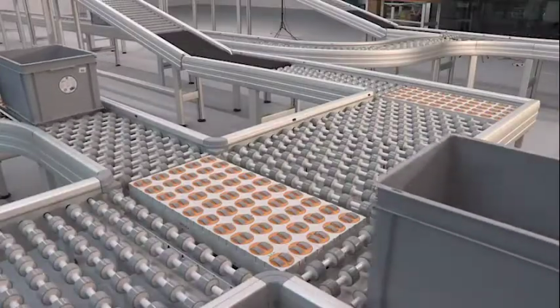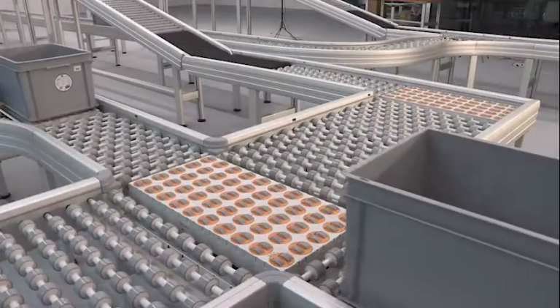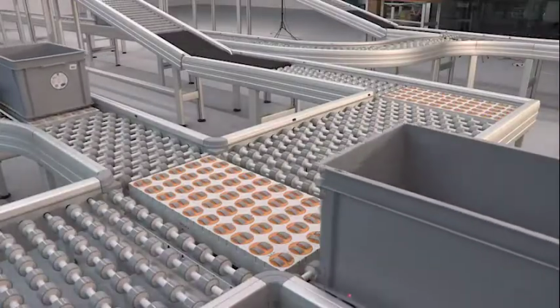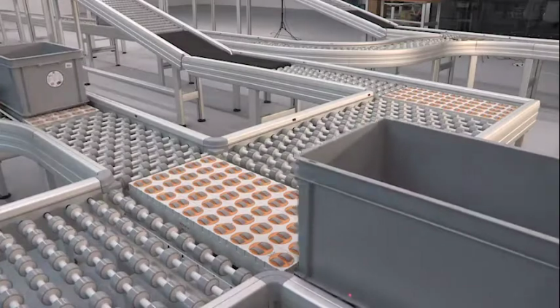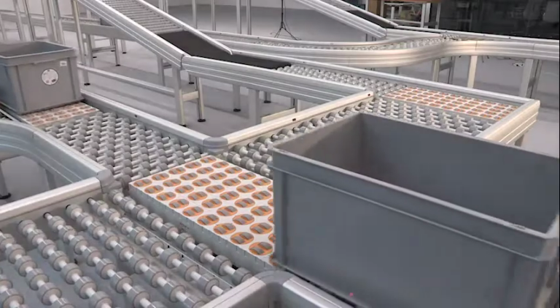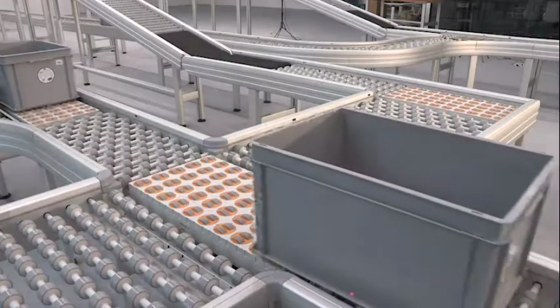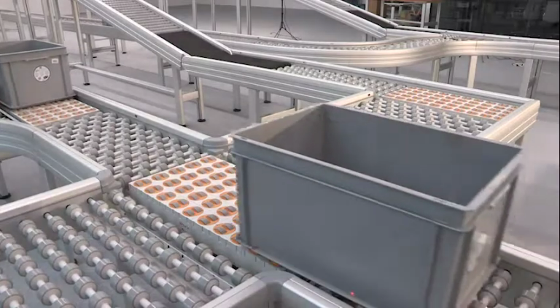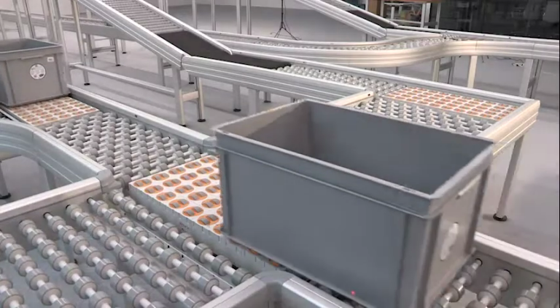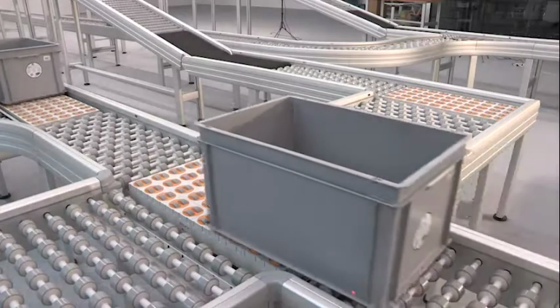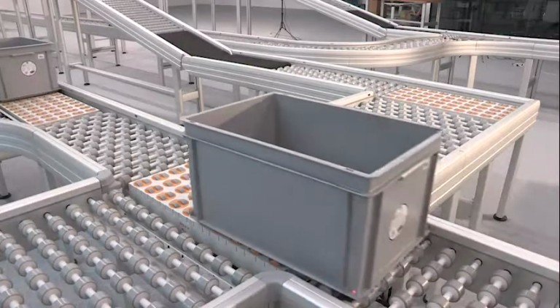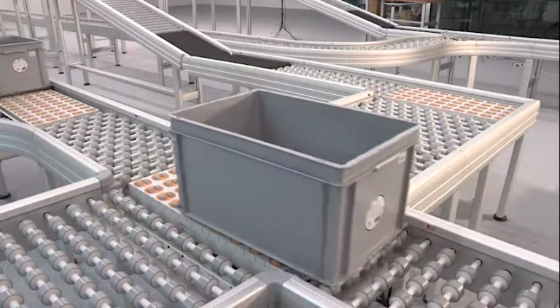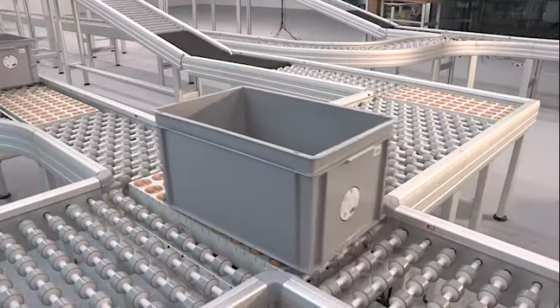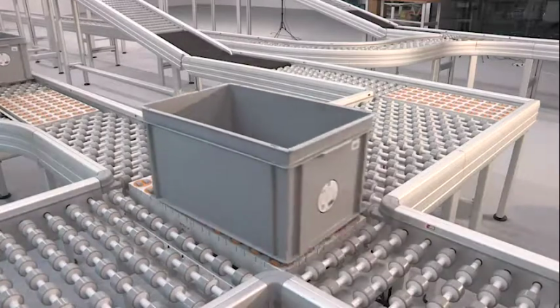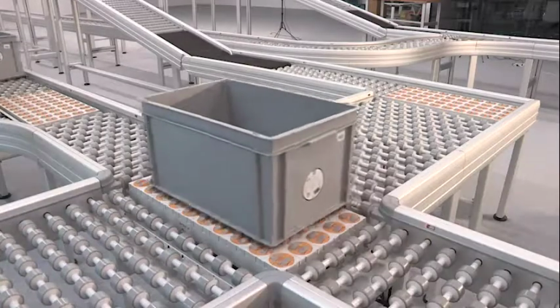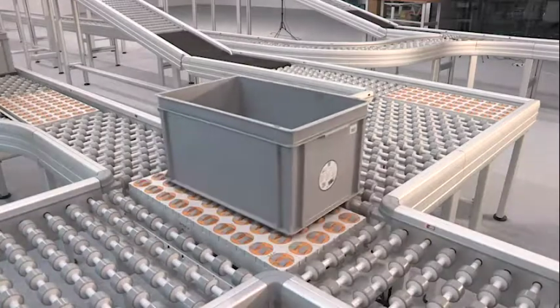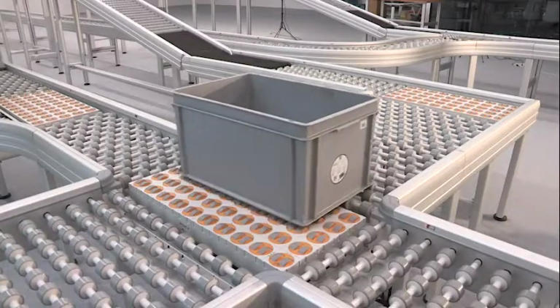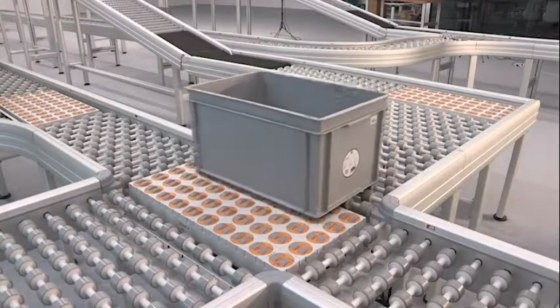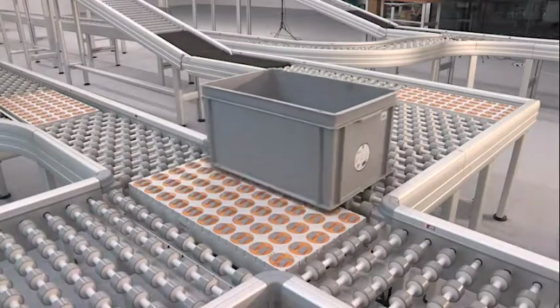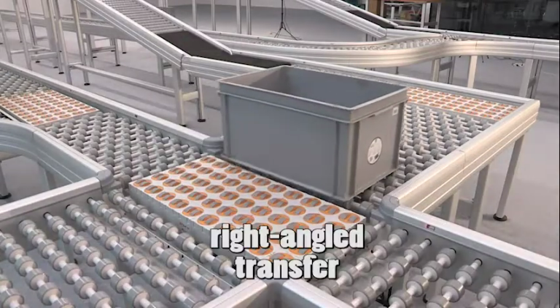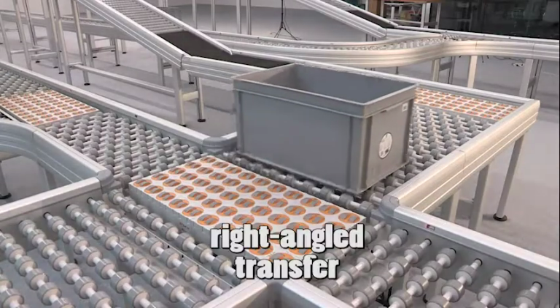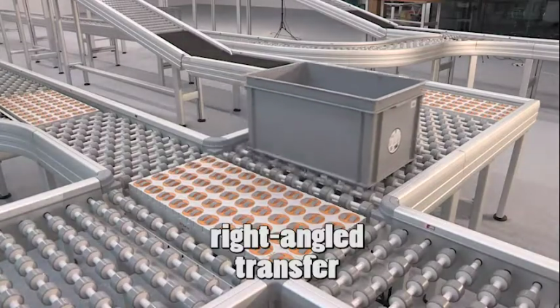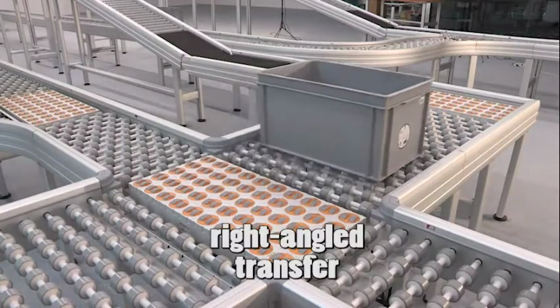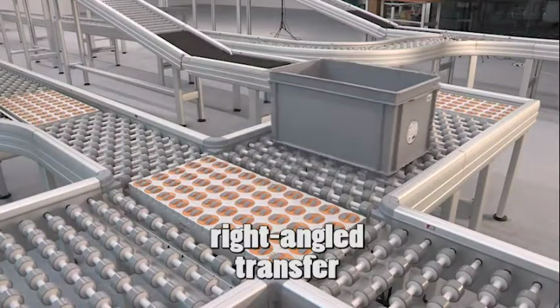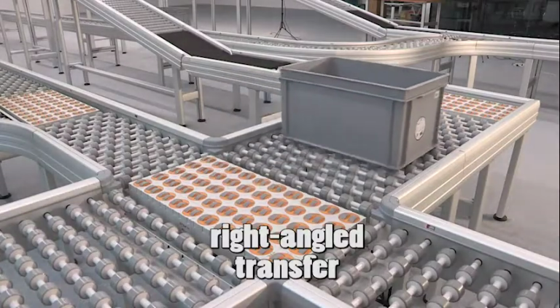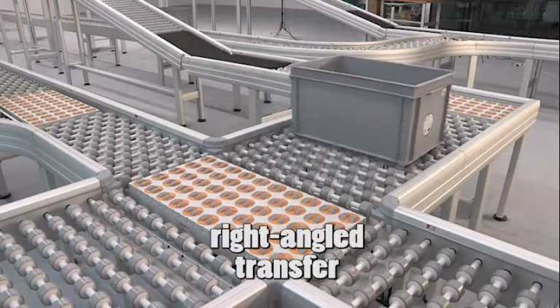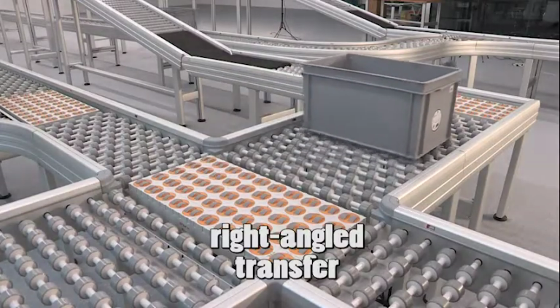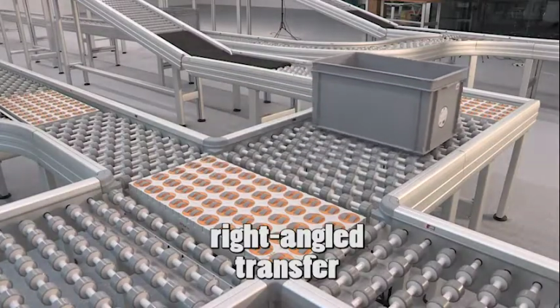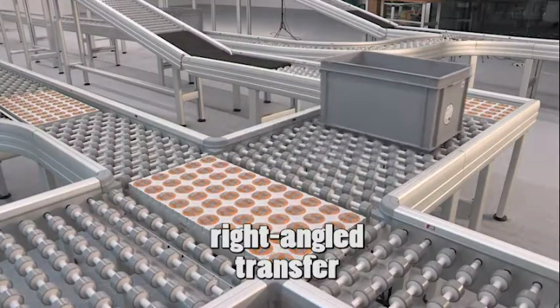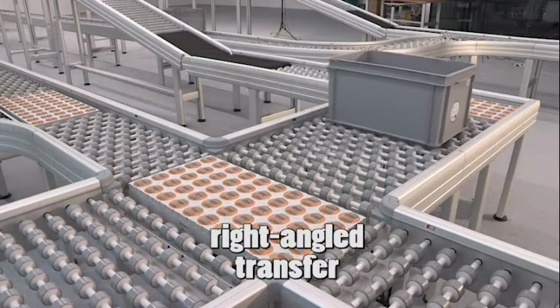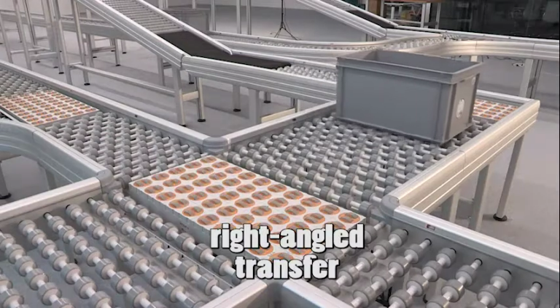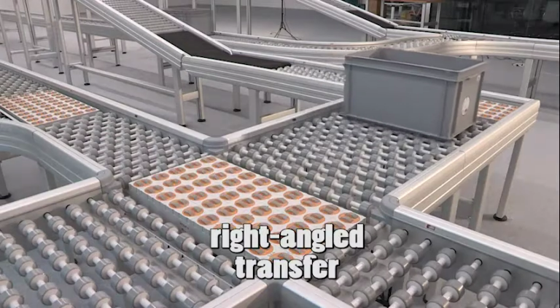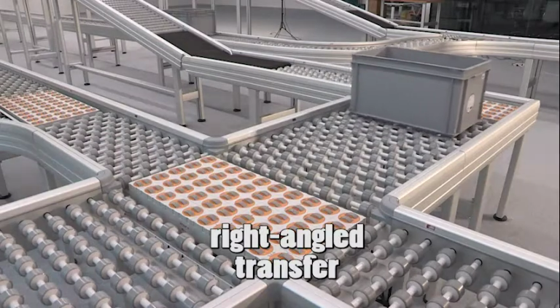Look how this crossing transports the goods smoothly and fast across the other direction.